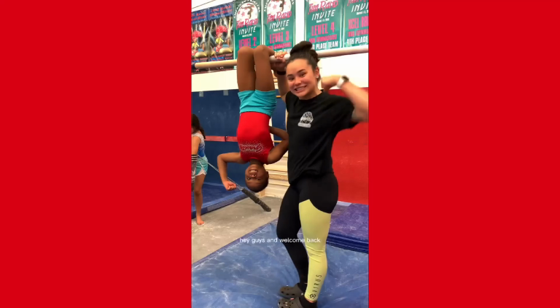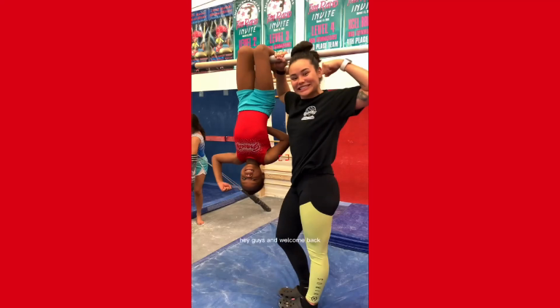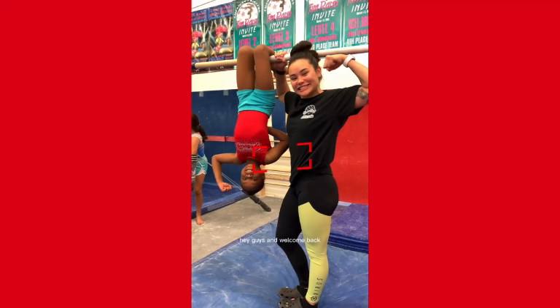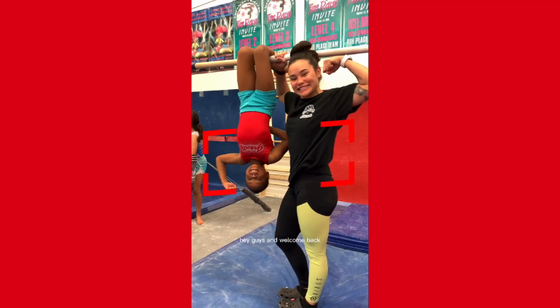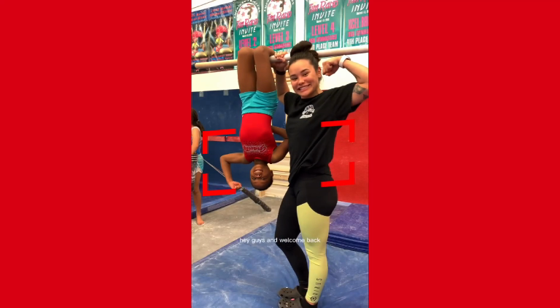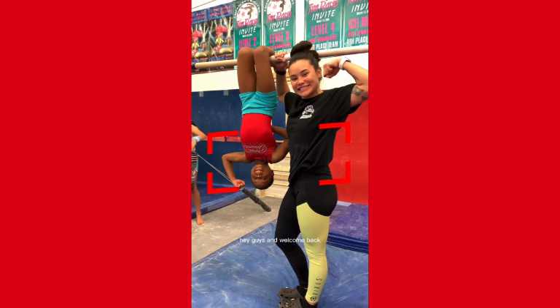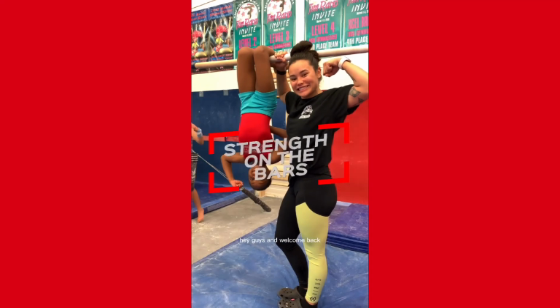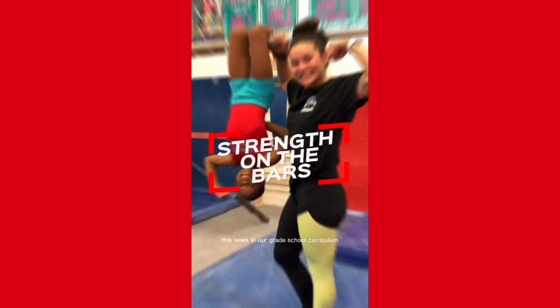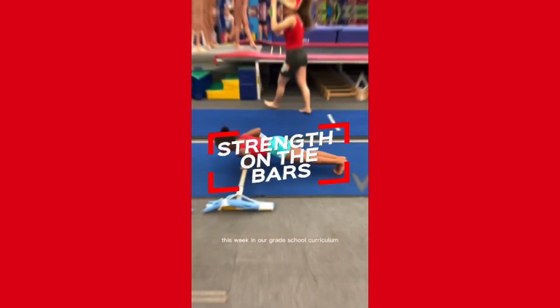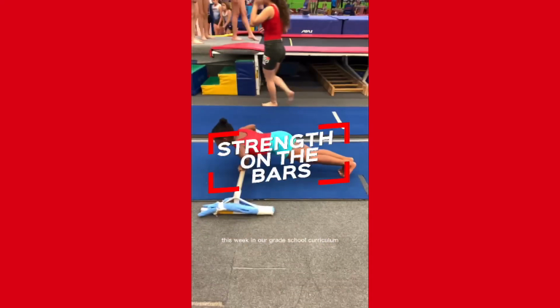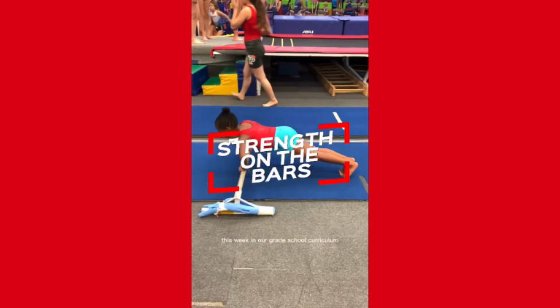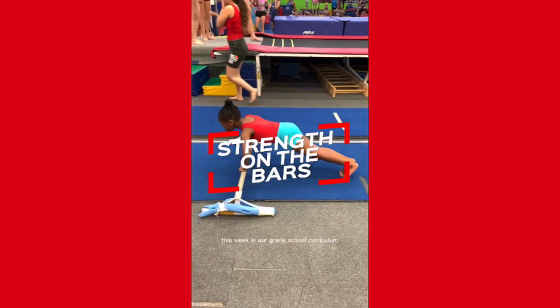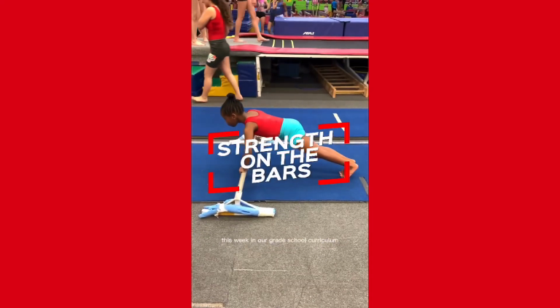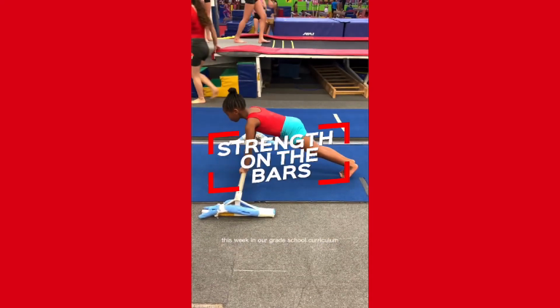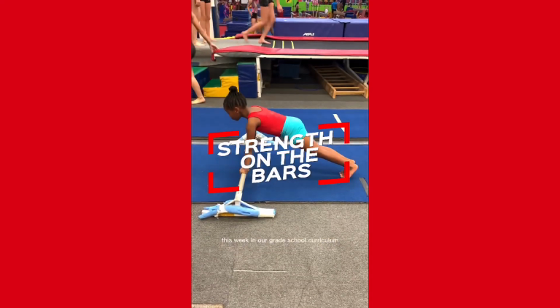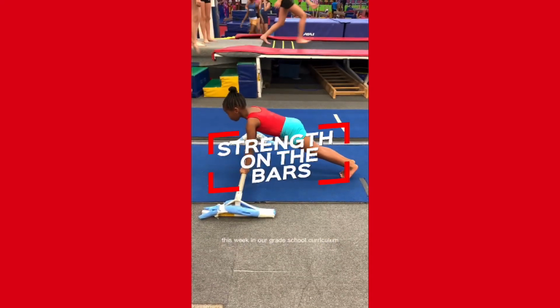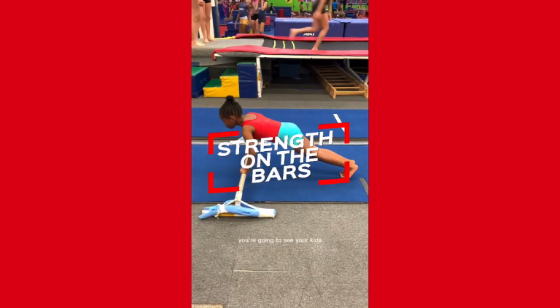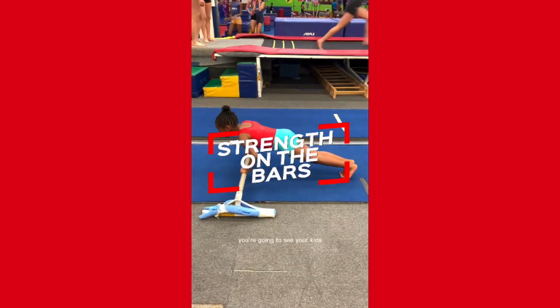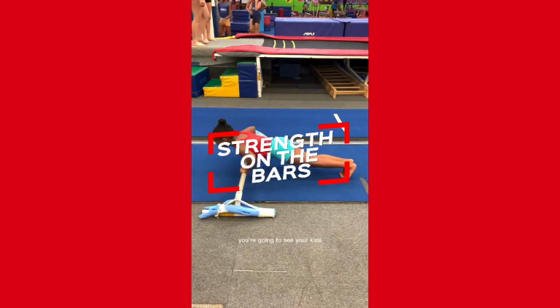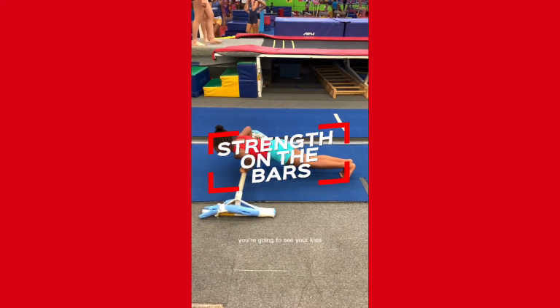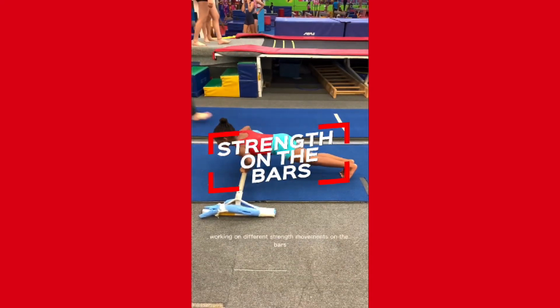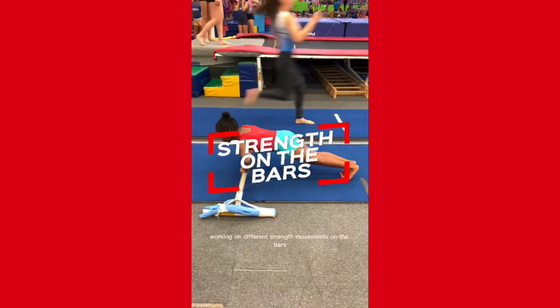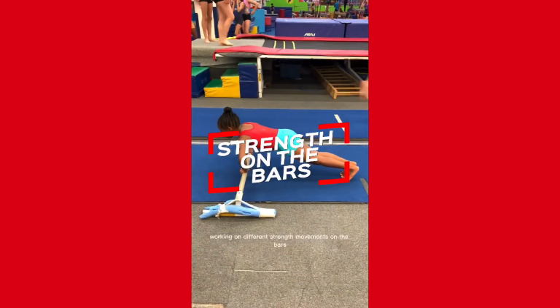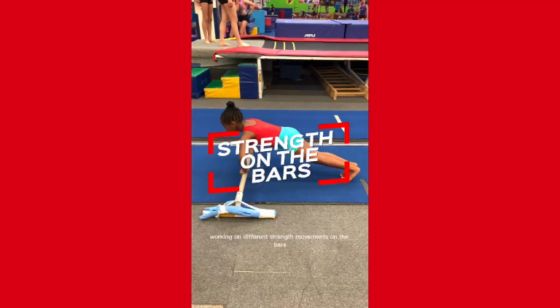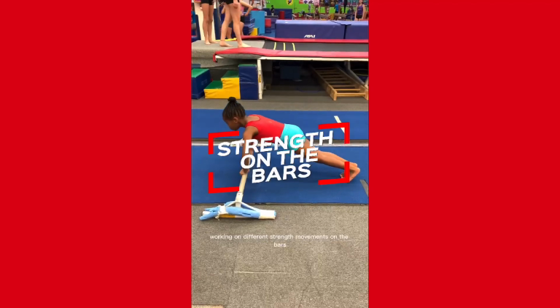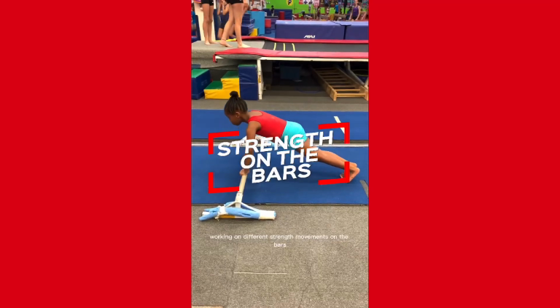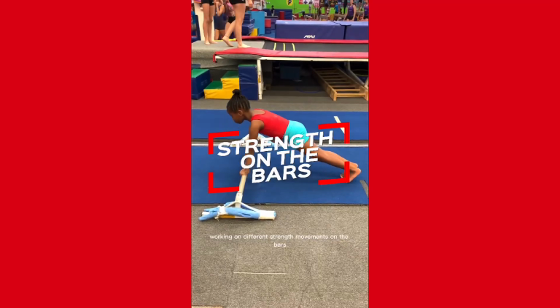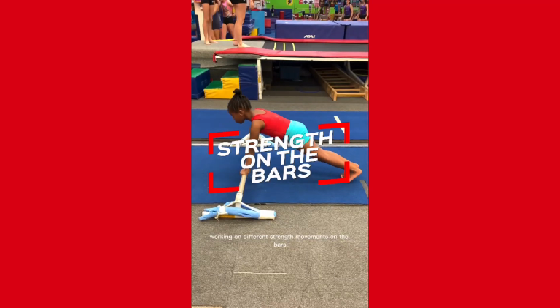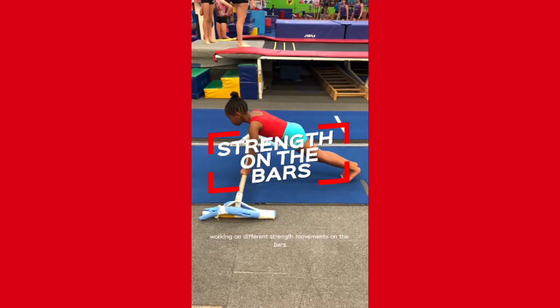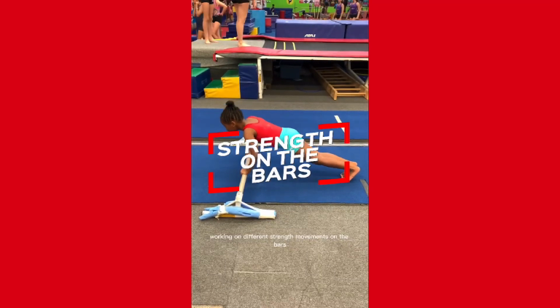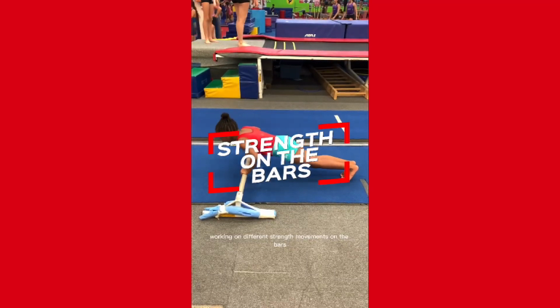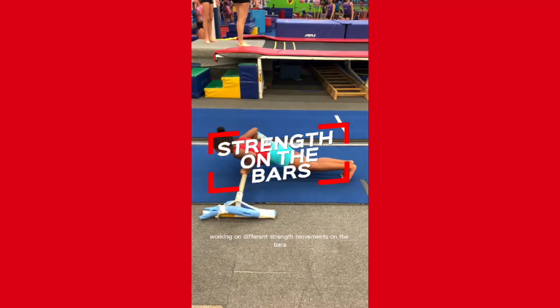Hey guys and welcome back. This week in our grade school curriculum, you're going to see your kids working on different strength movements on the bars.